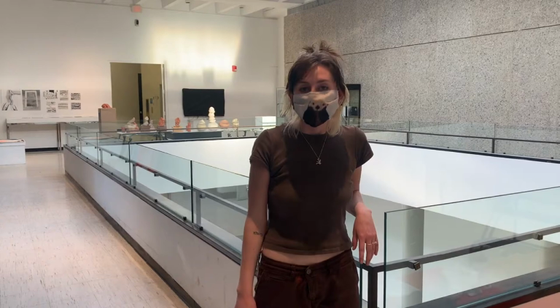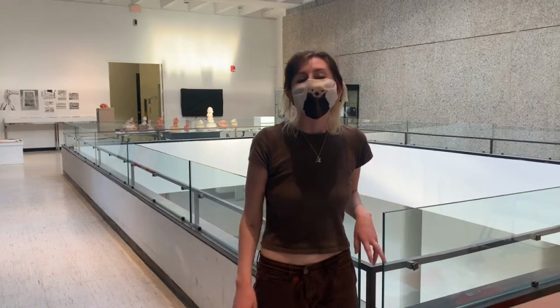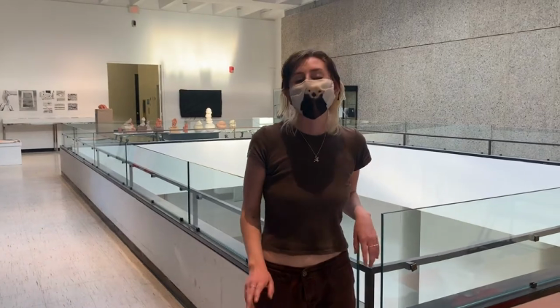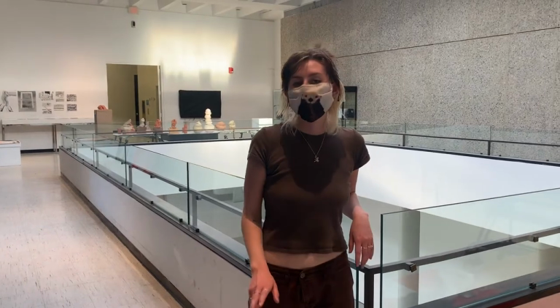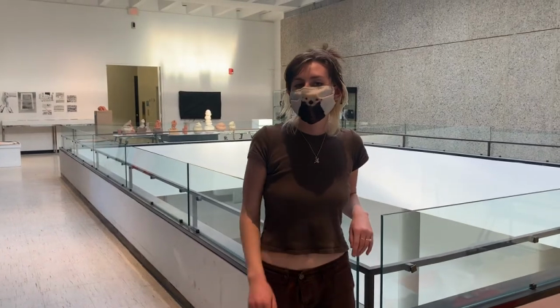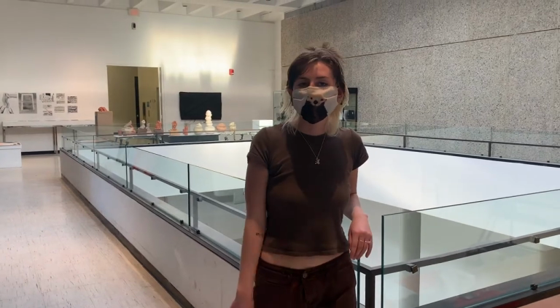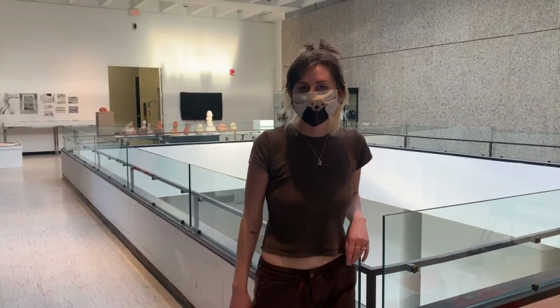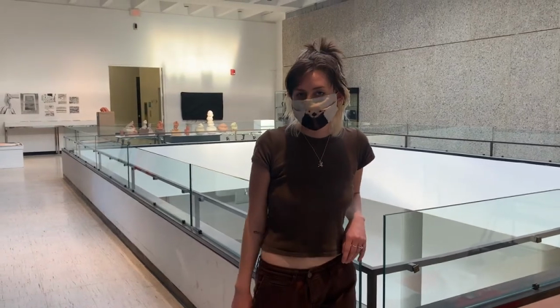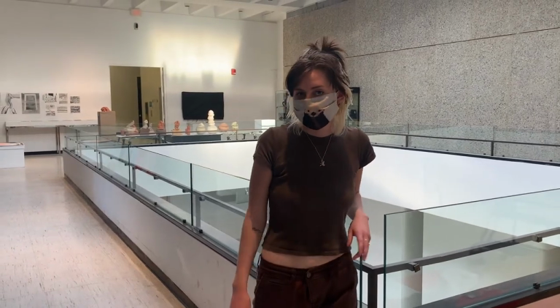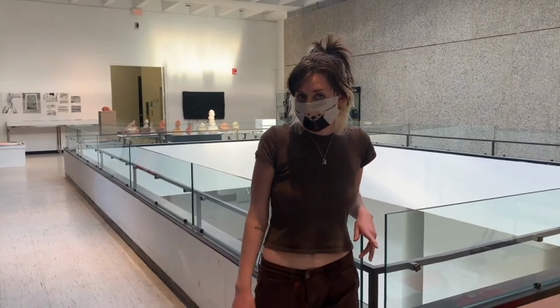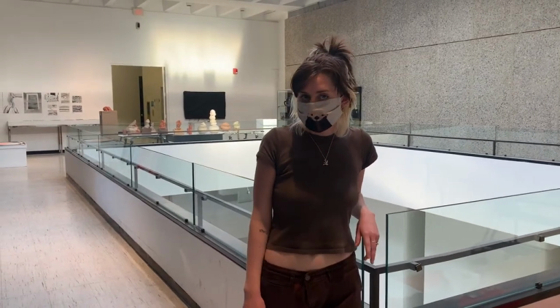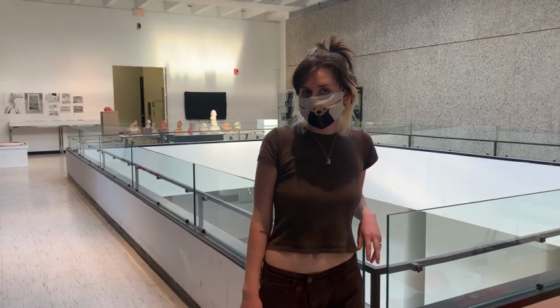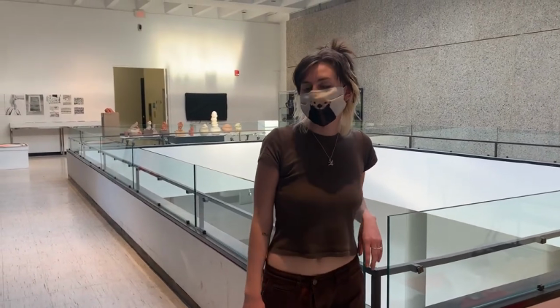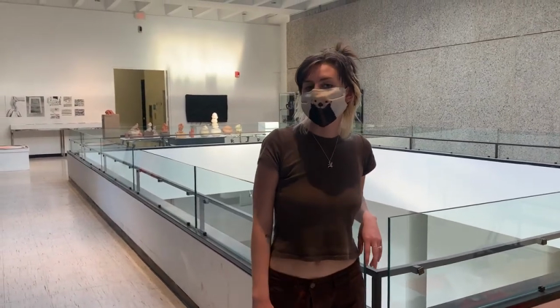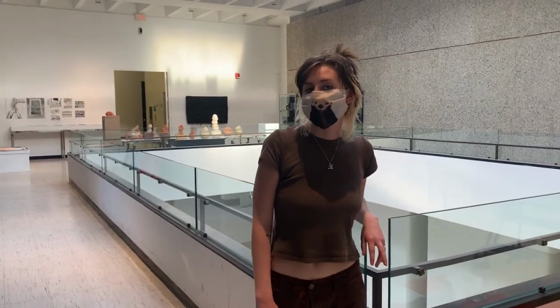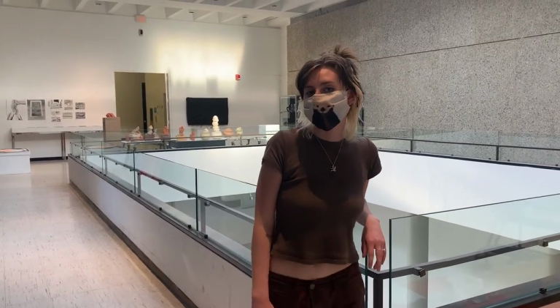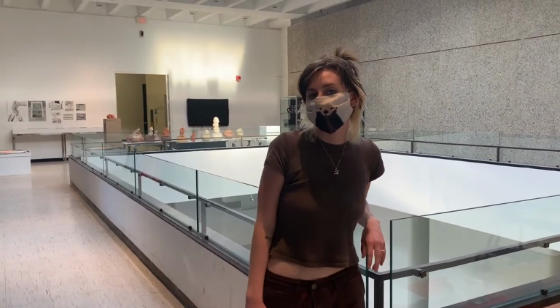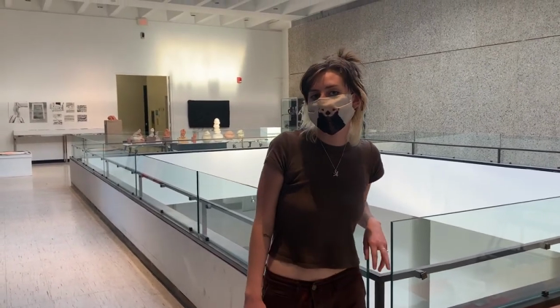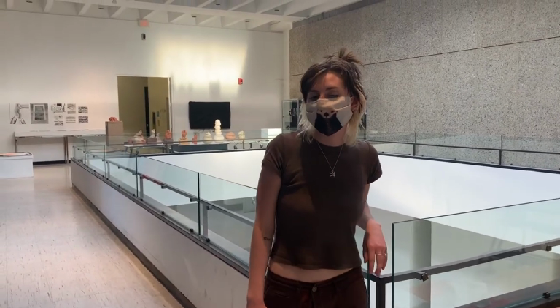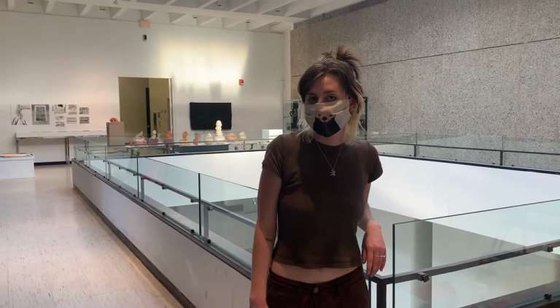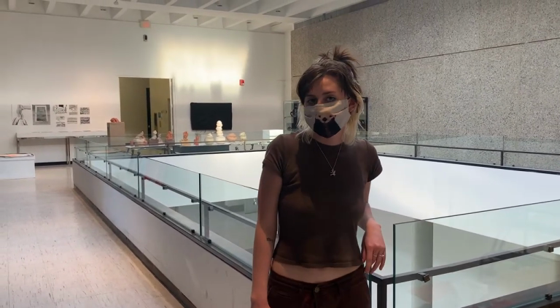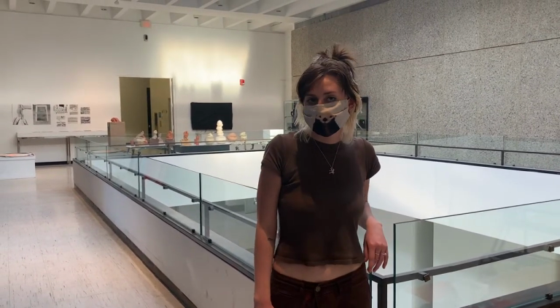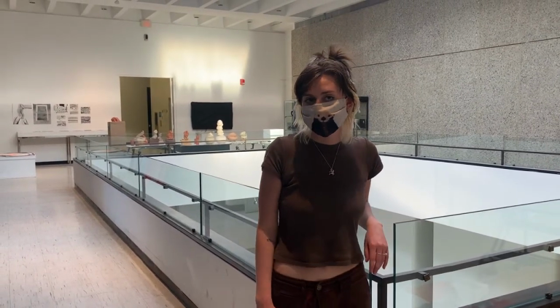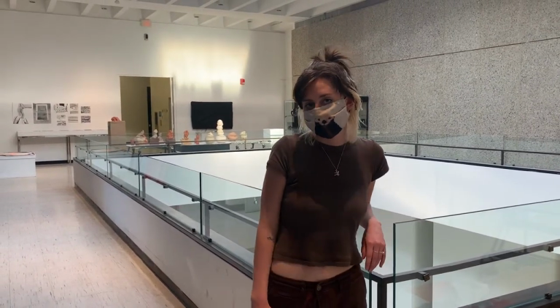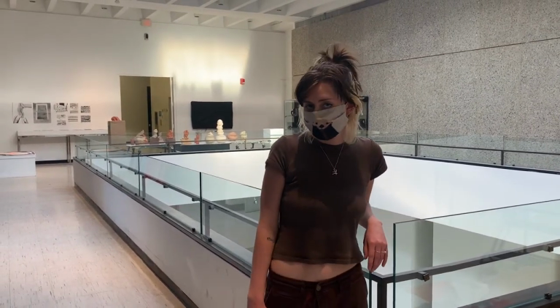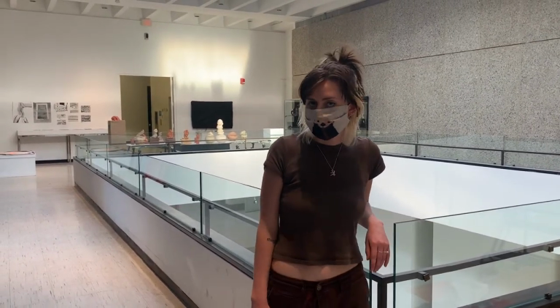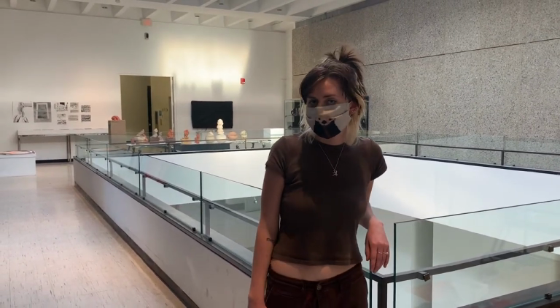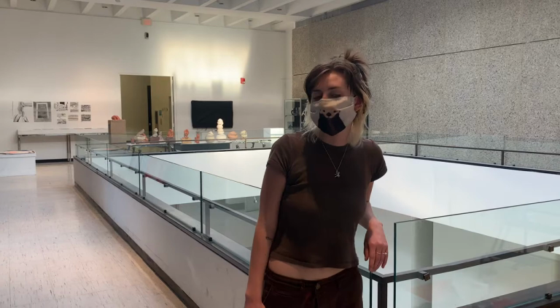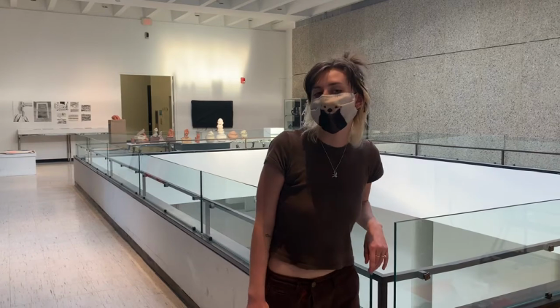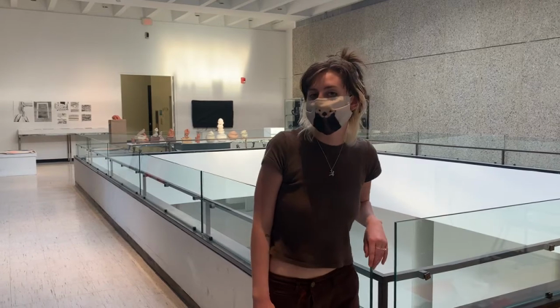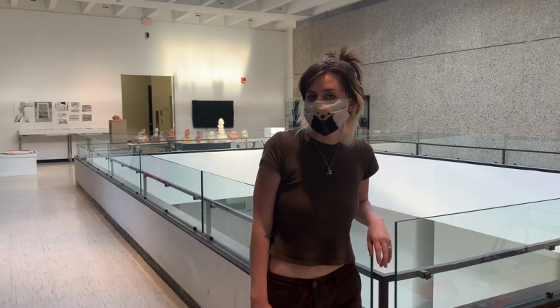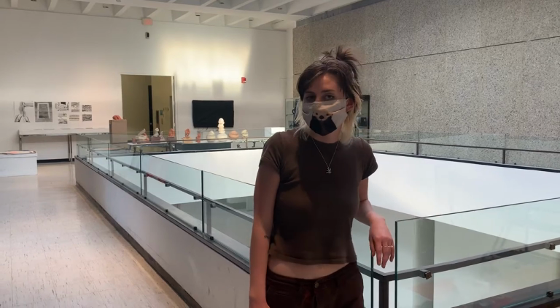Hi, I'm Hadley Sherman. I'm an art major, art history minor, and in the Museum Studies Certificate Program here at Connecticut College.